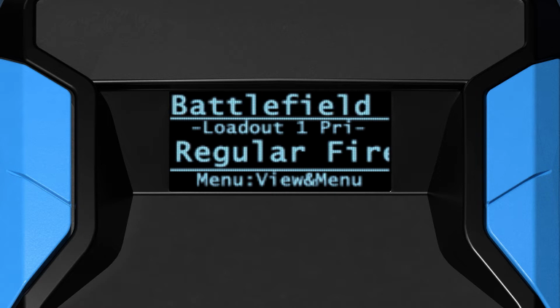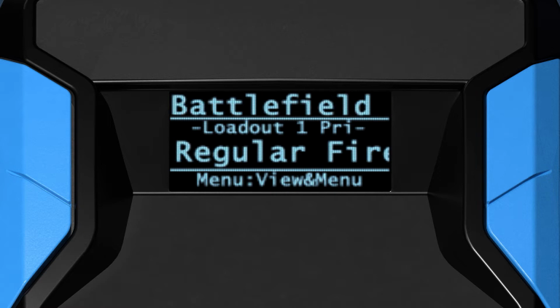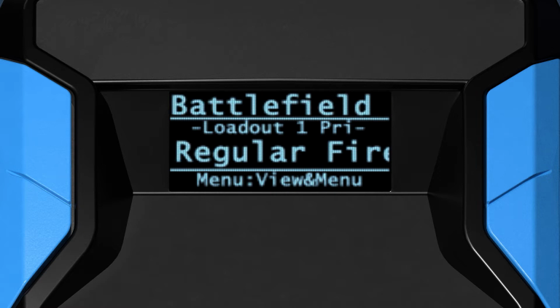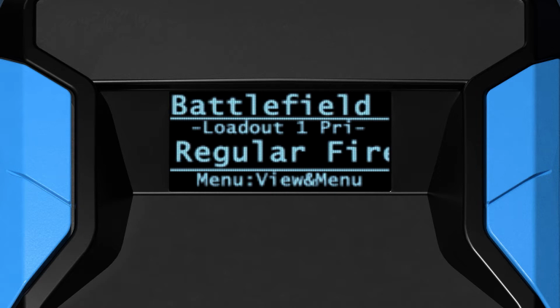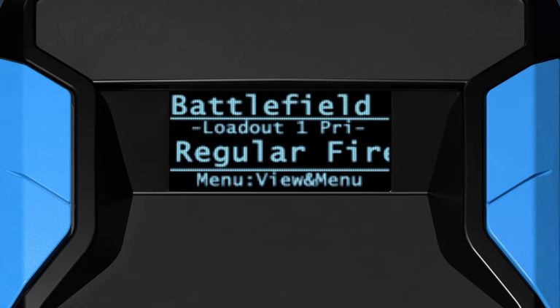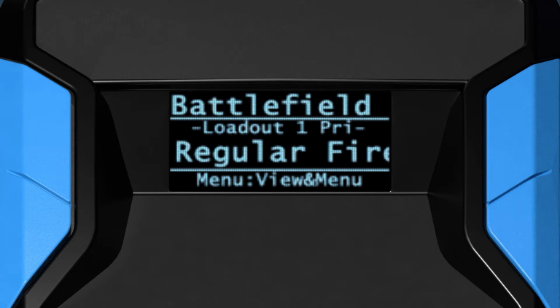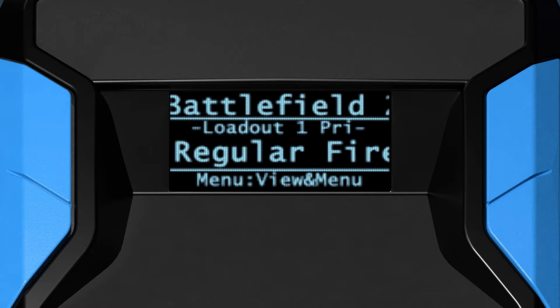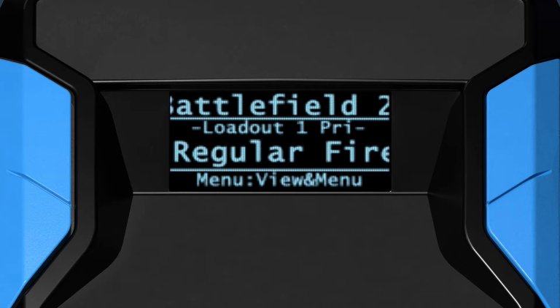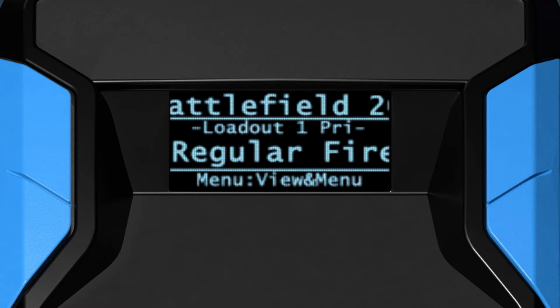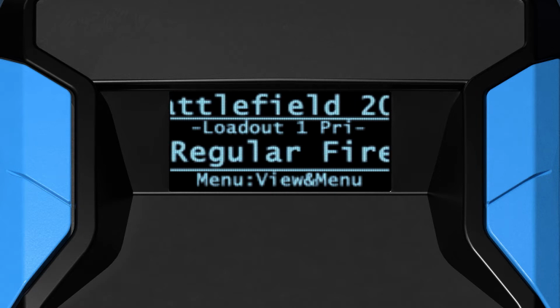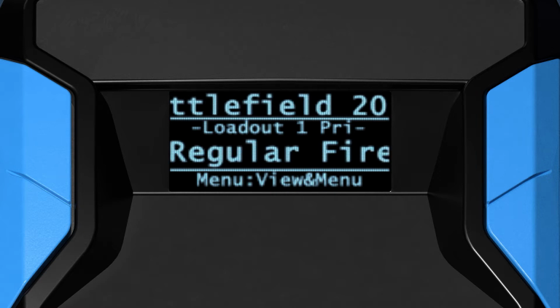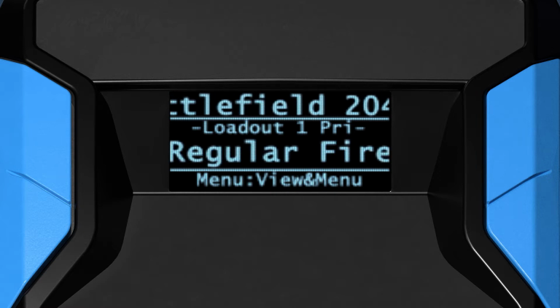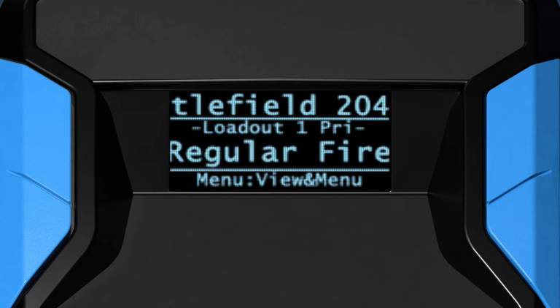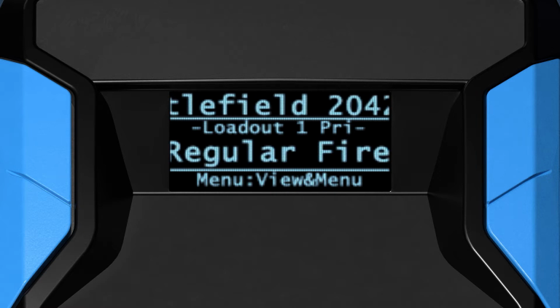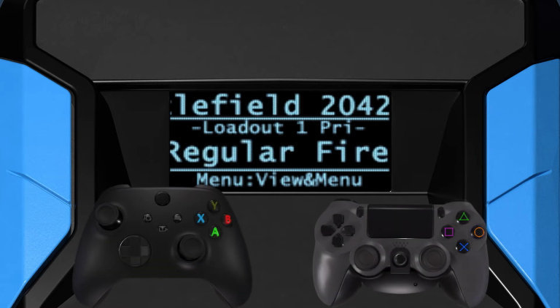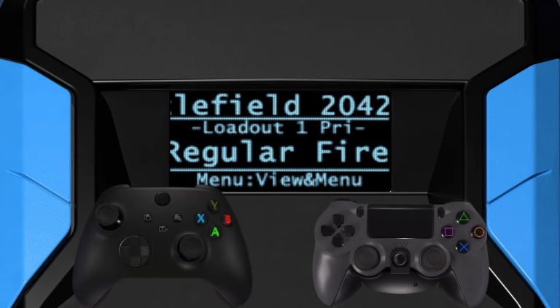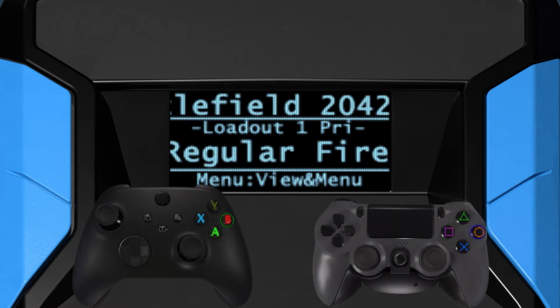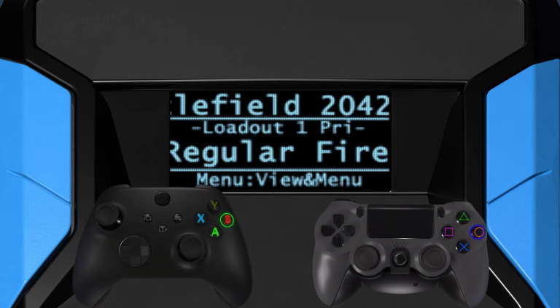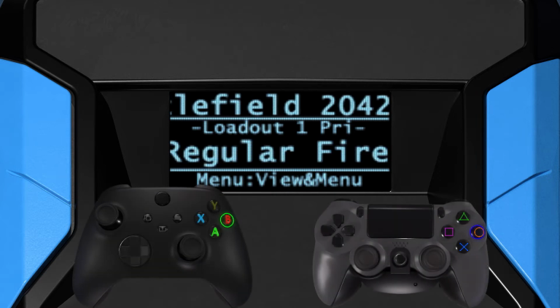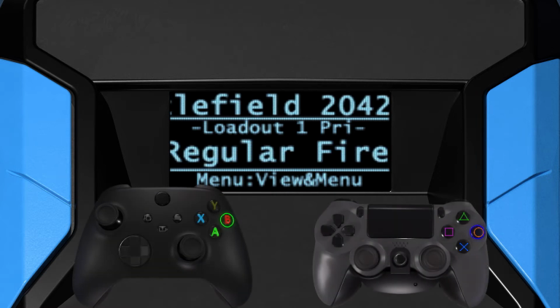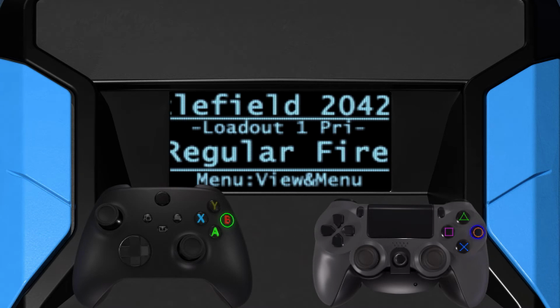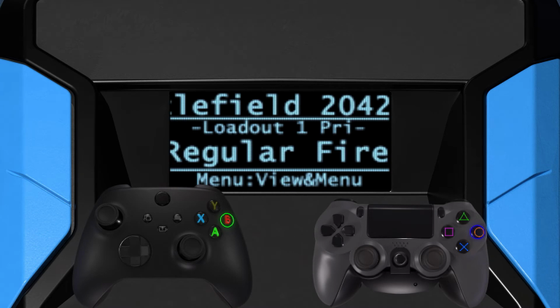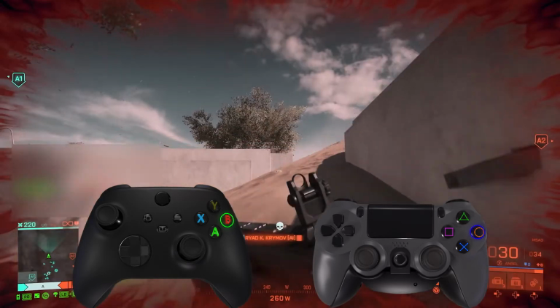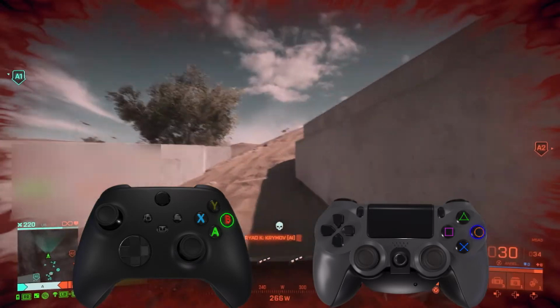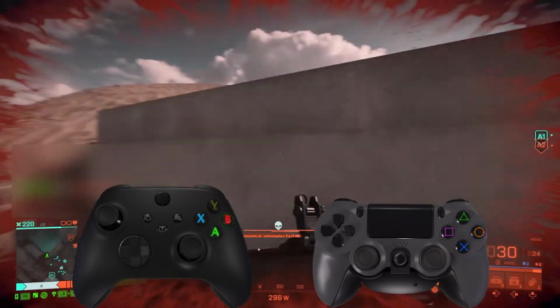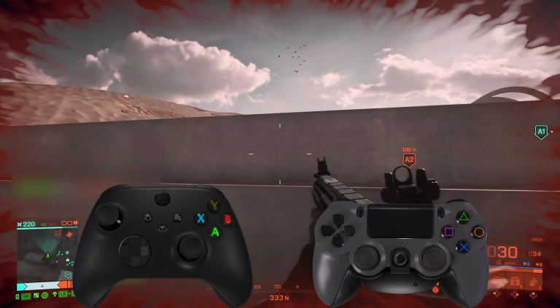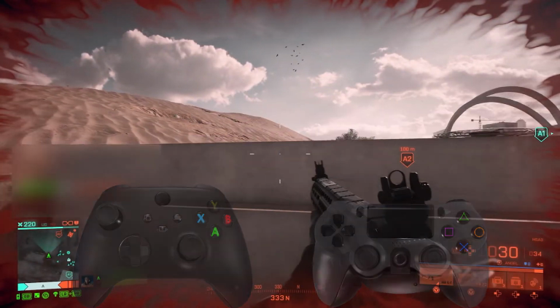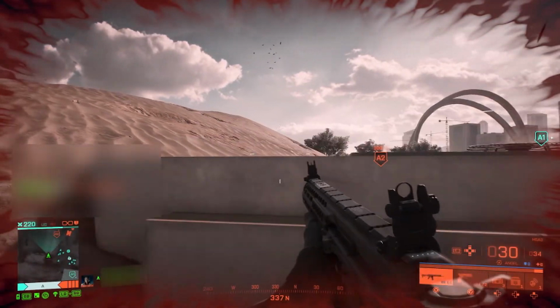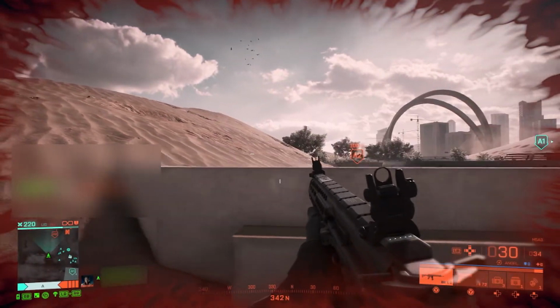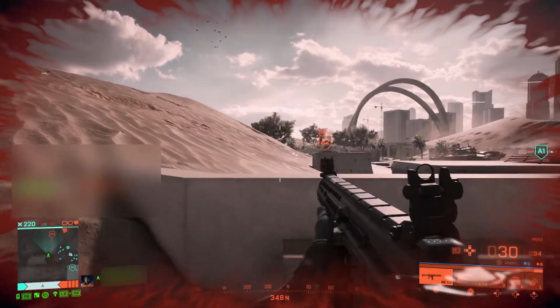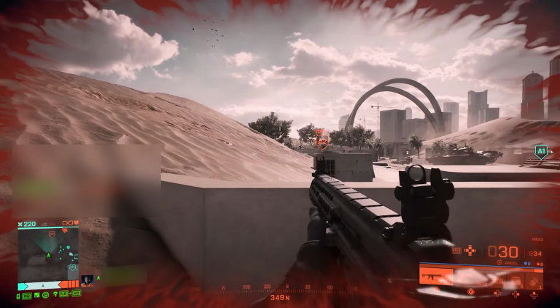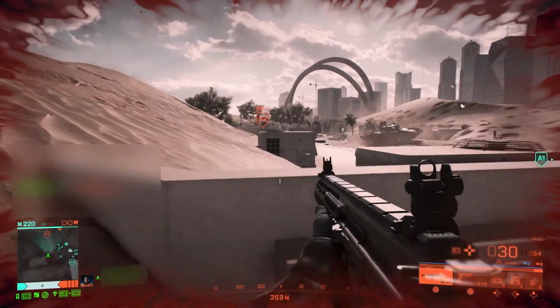If prior to making your selection you need to back out or cancel and exit, you can tap Circle, B, or the equivalent button.